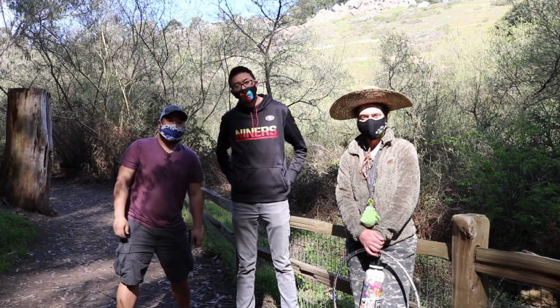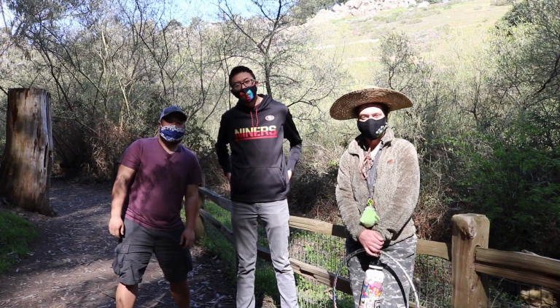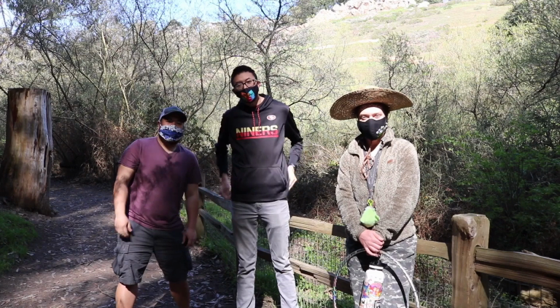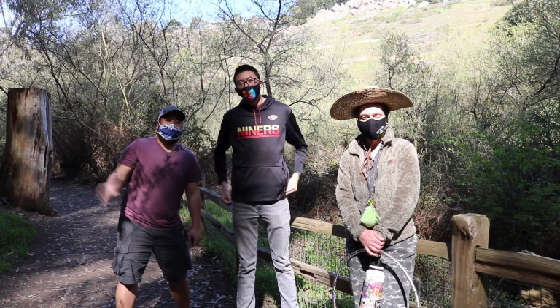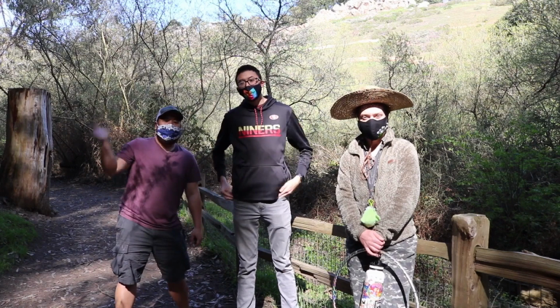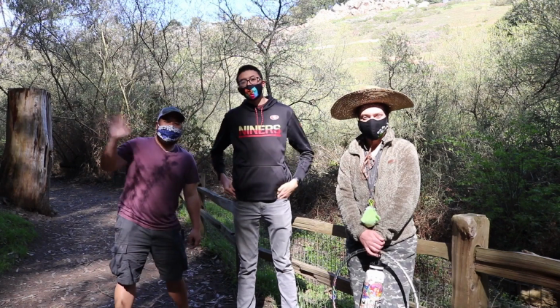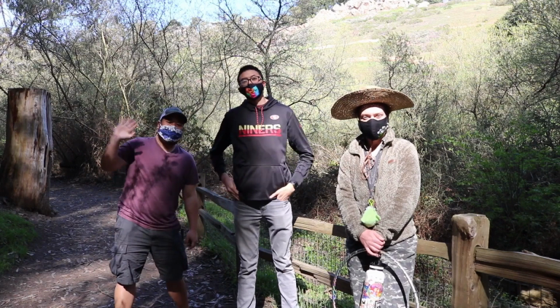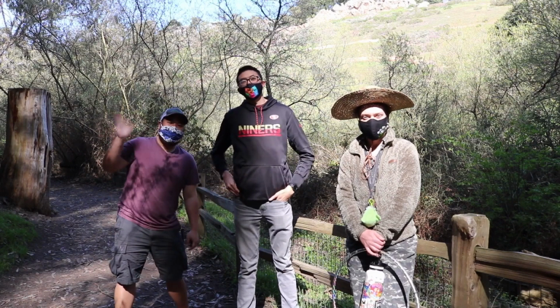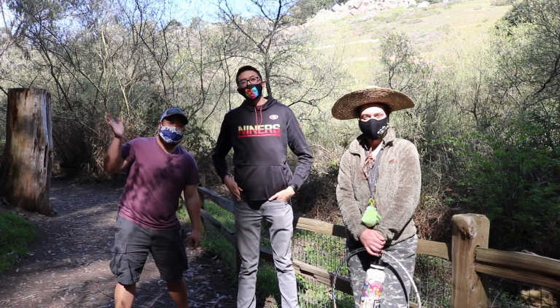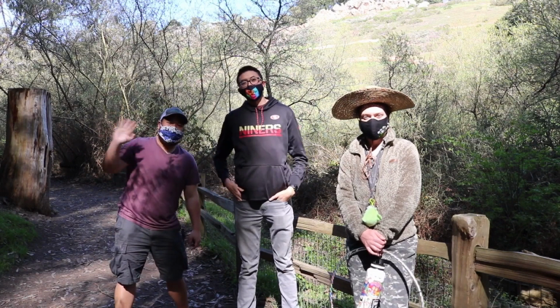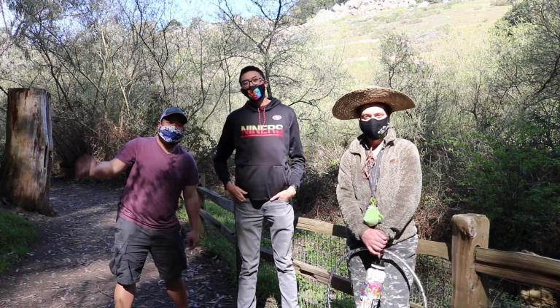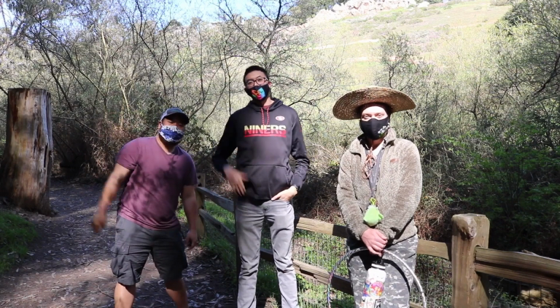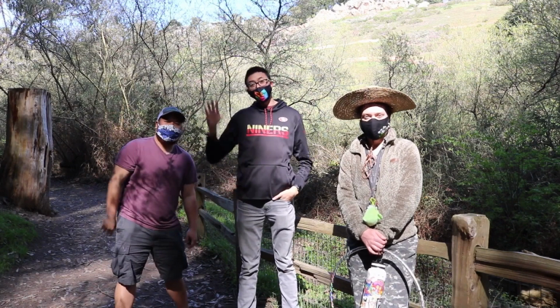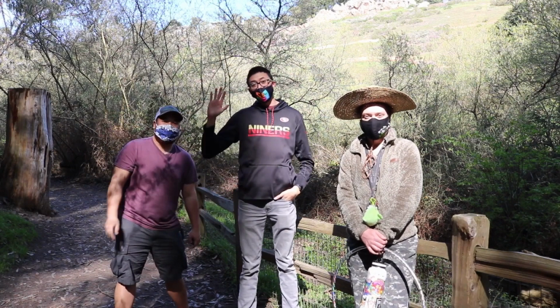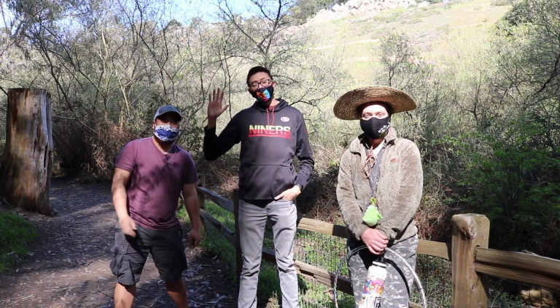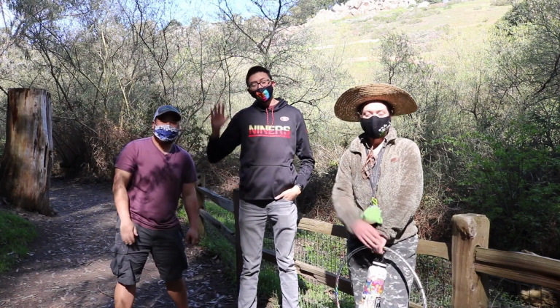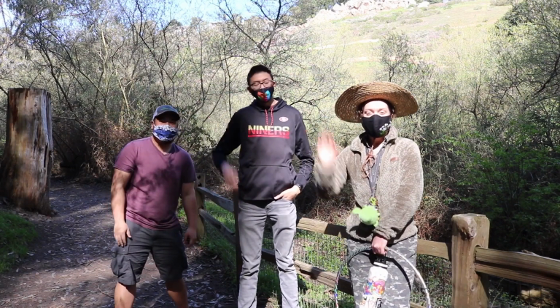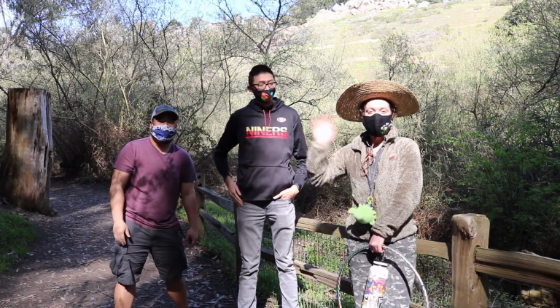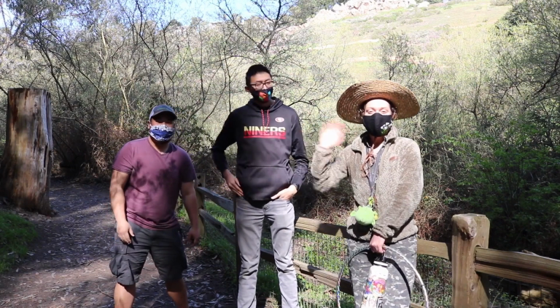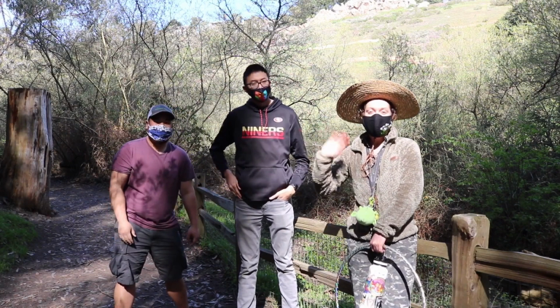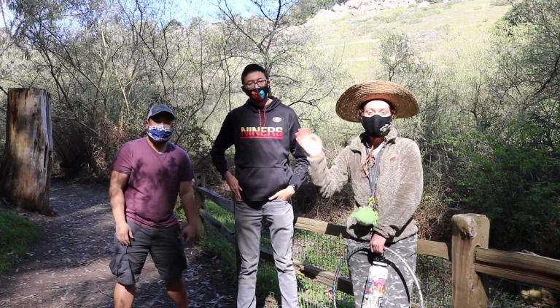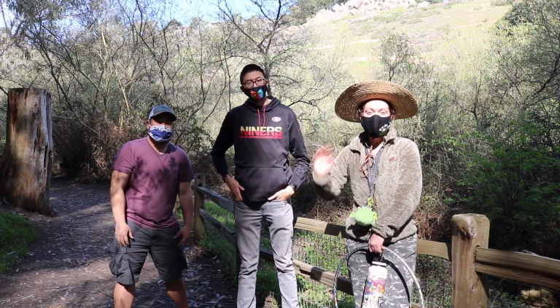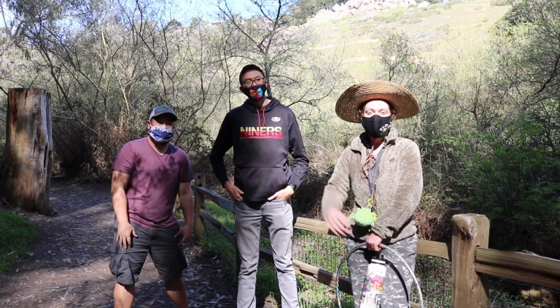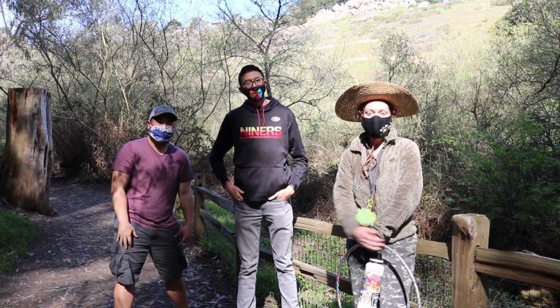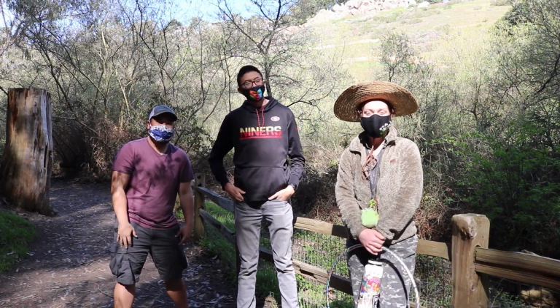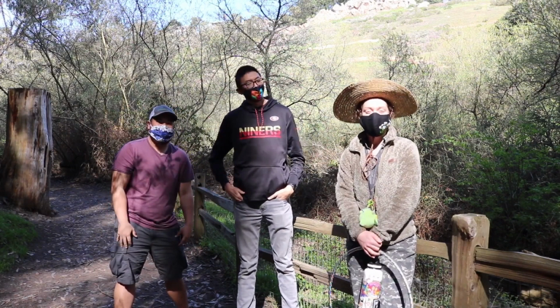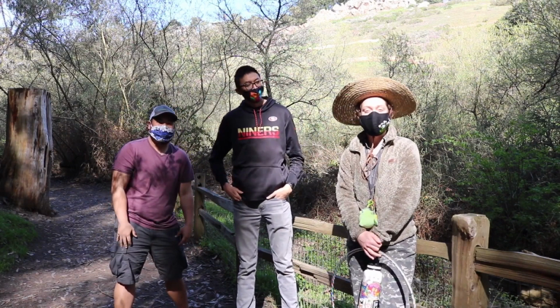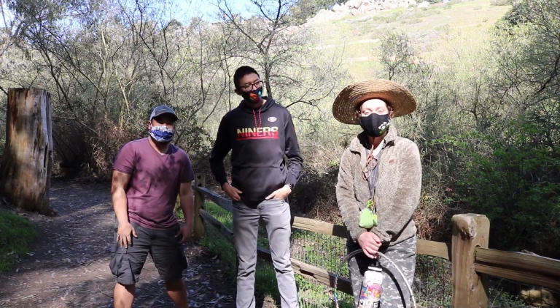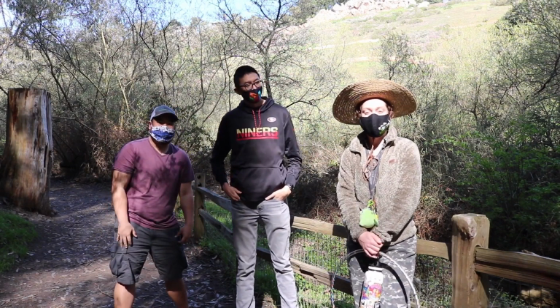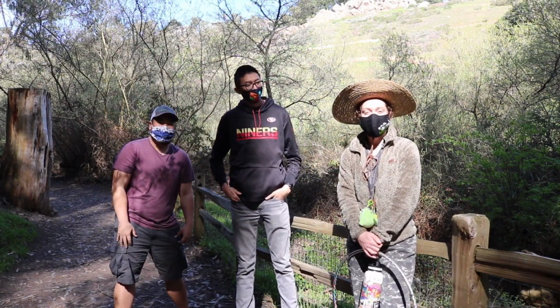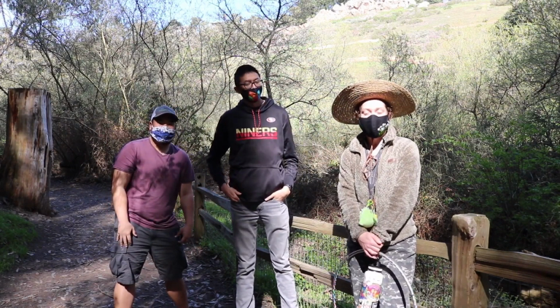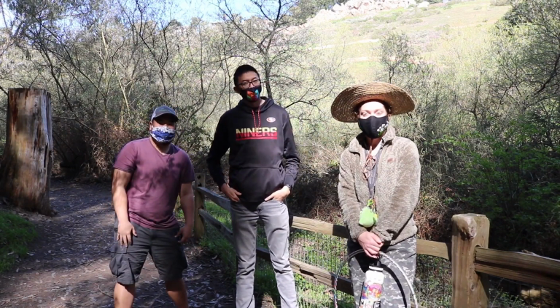Hi, I'm Jesse. I'm Jerry. And I'm Marina. And welcome to Neighborhood Nature.